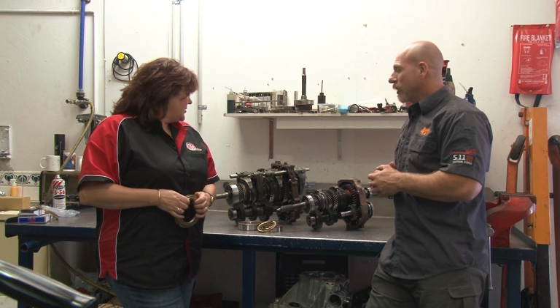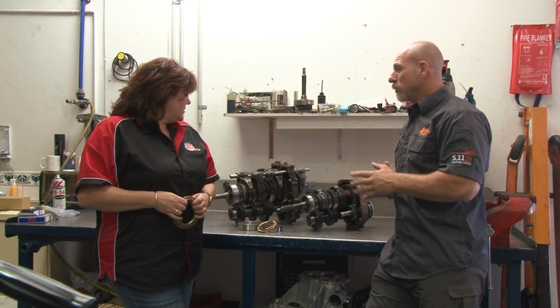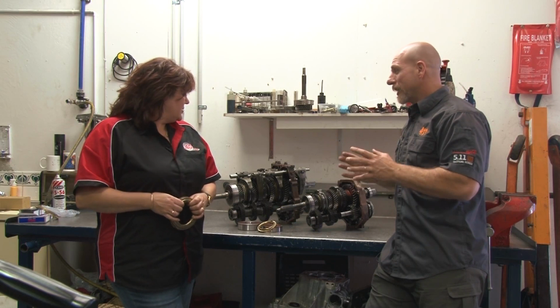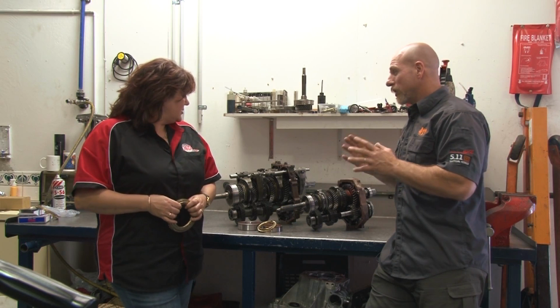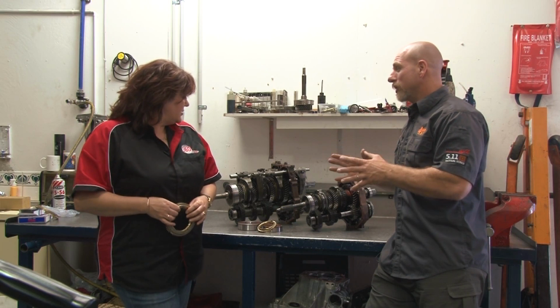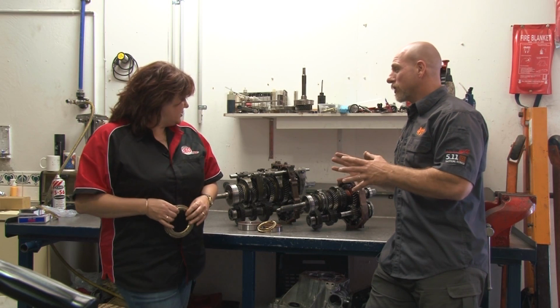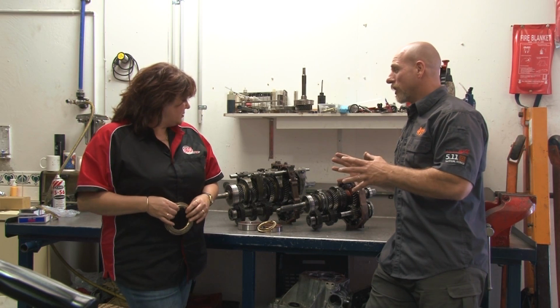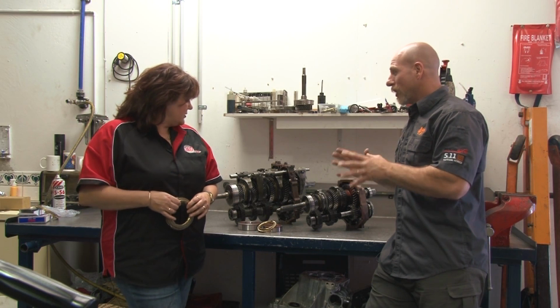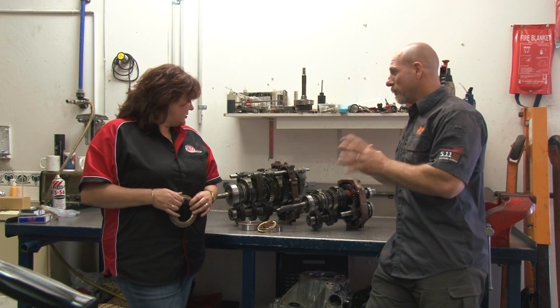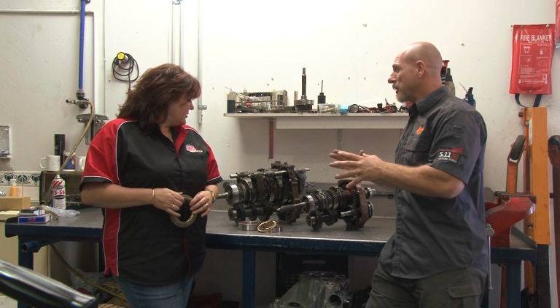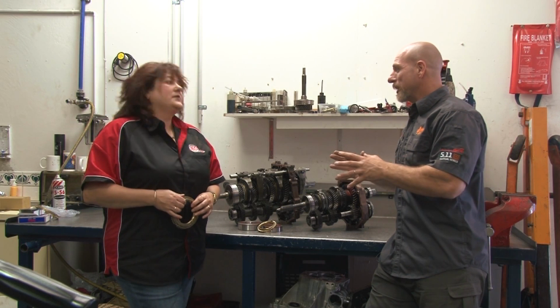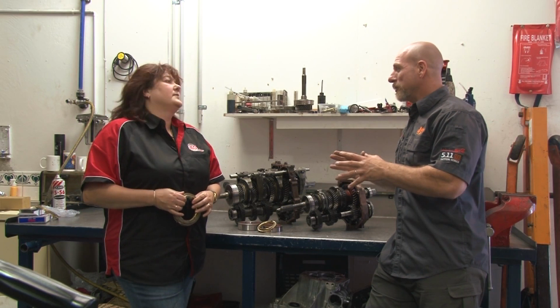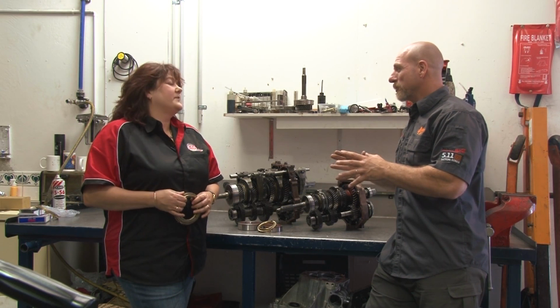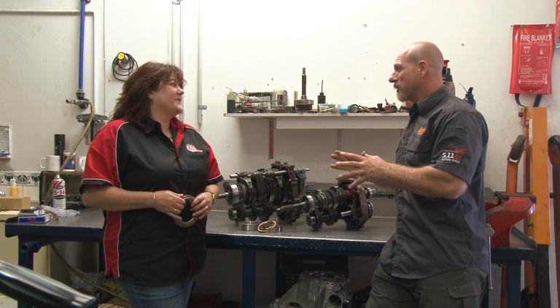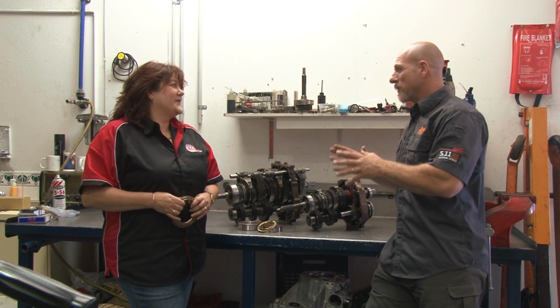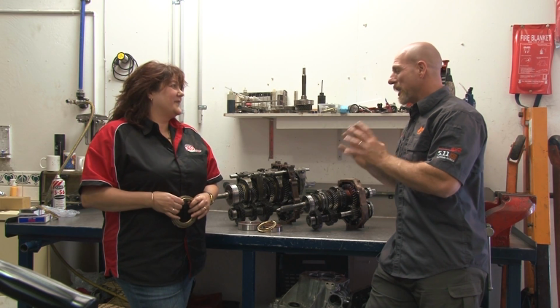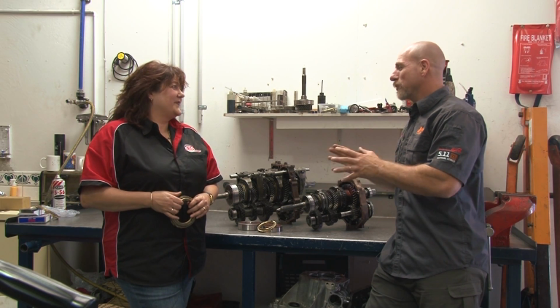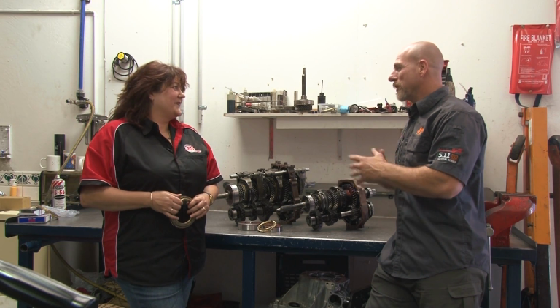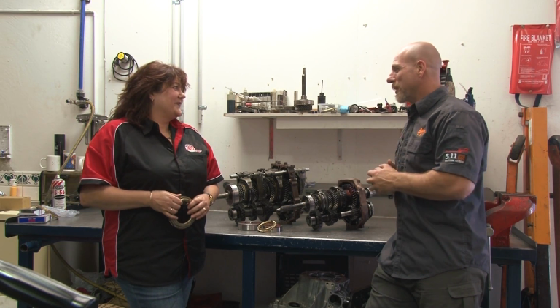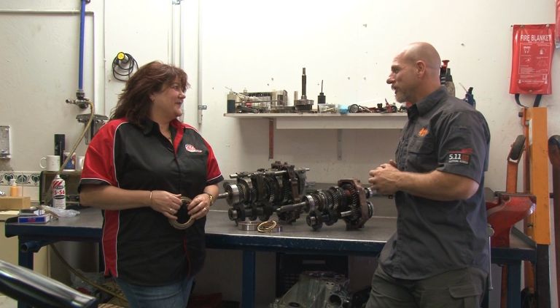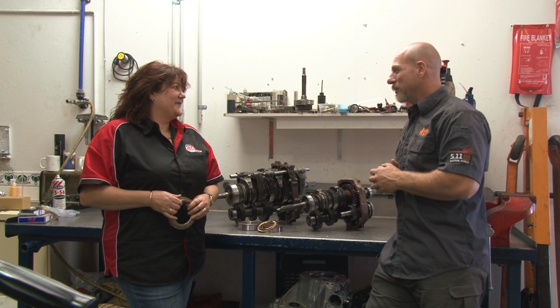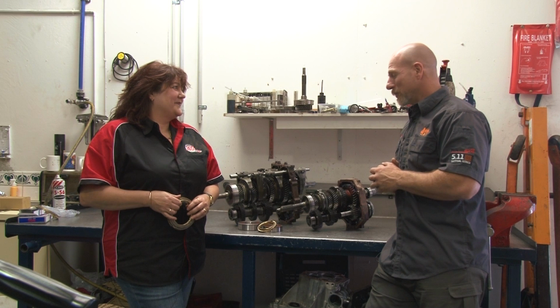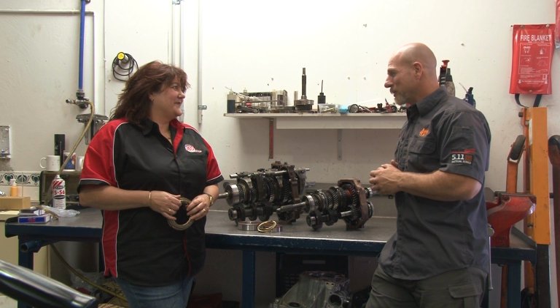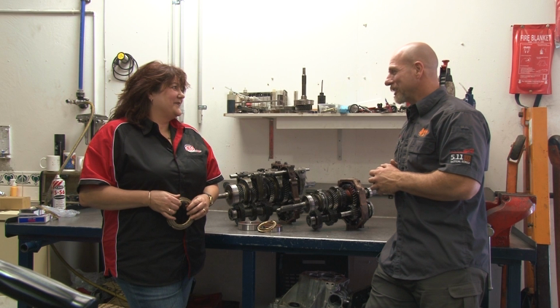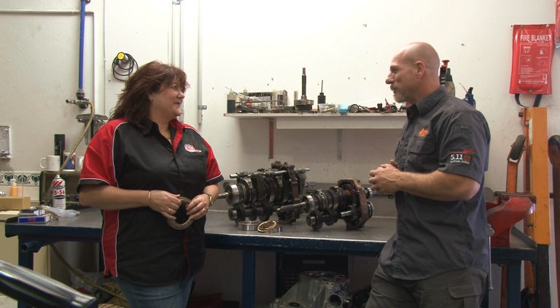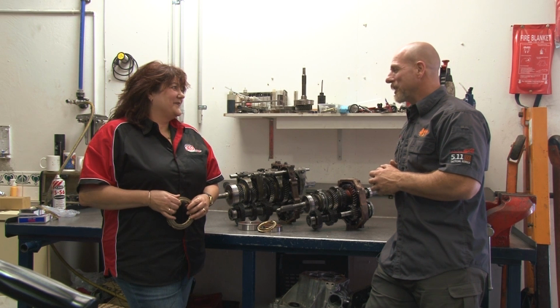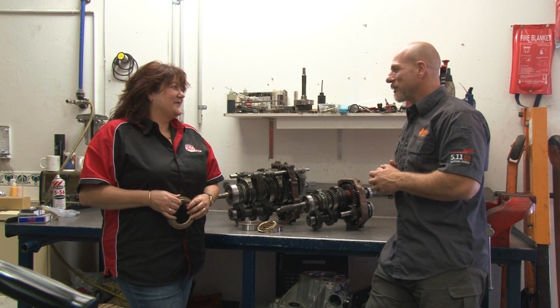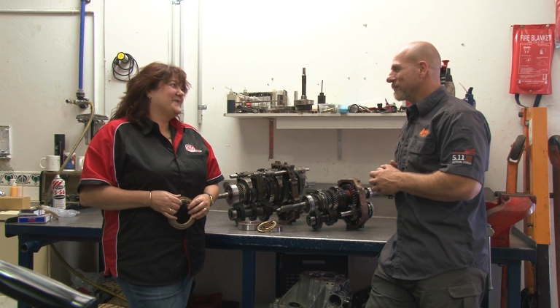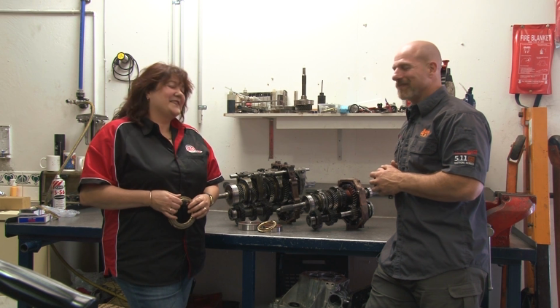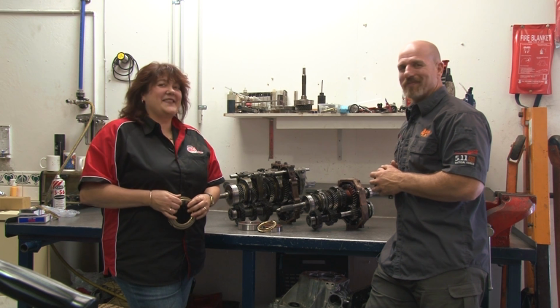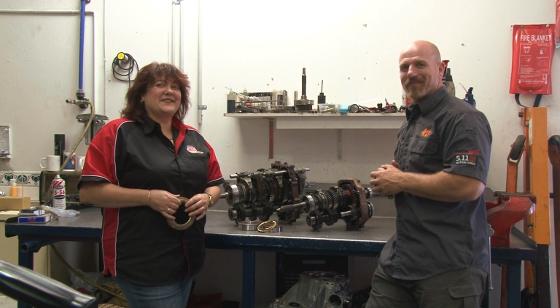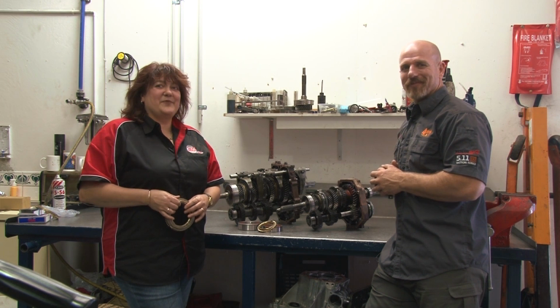Well, Jacqui, a huge insight — I'm learning about gearboxes myself. Thanks for all the information, and I look forward to catching up with you next time. Thanks, Simon.